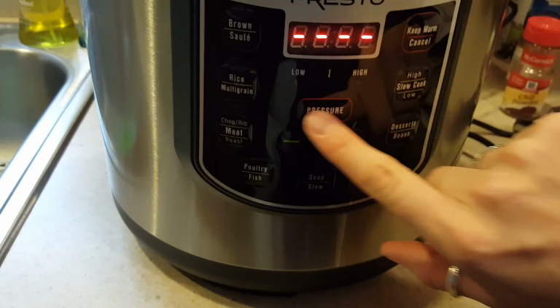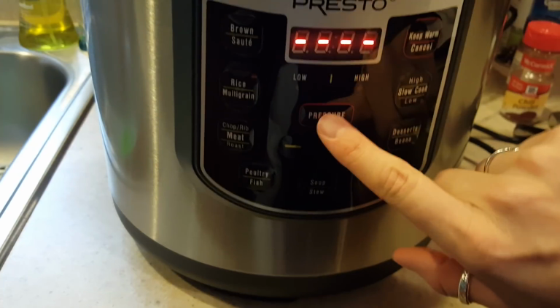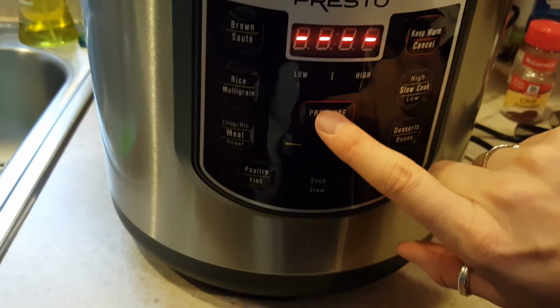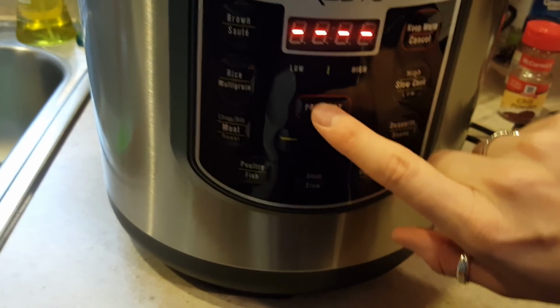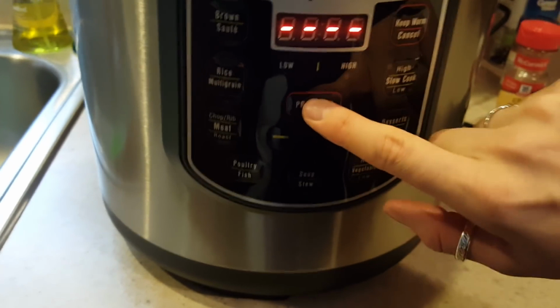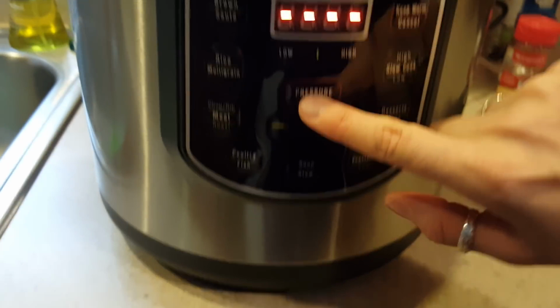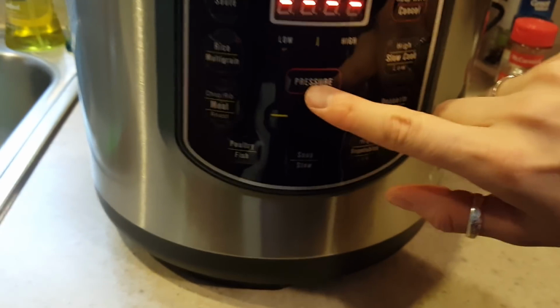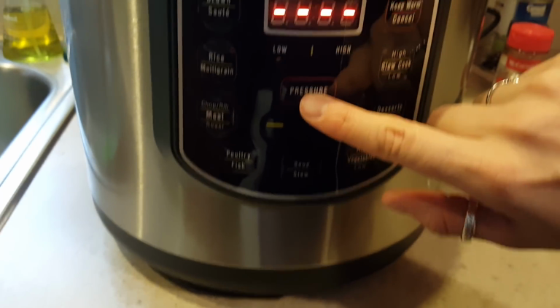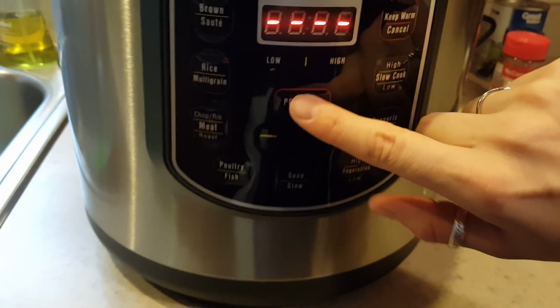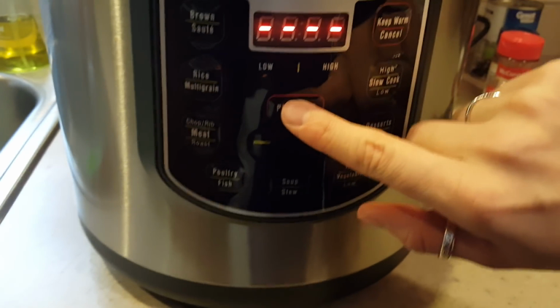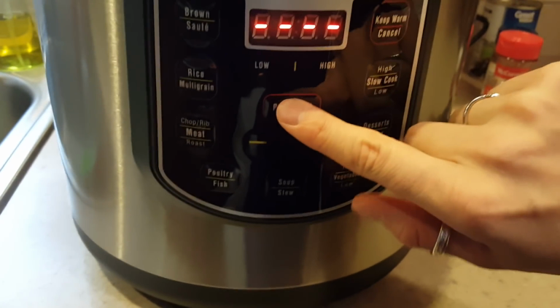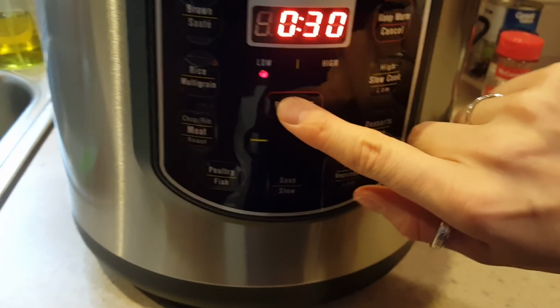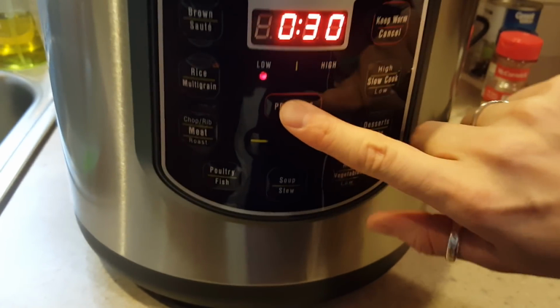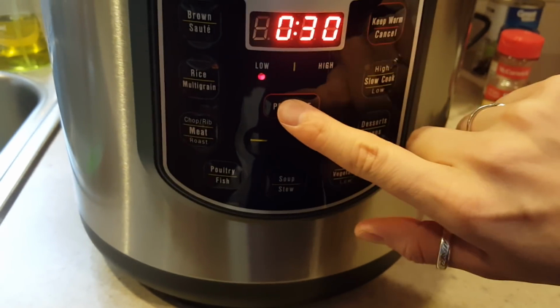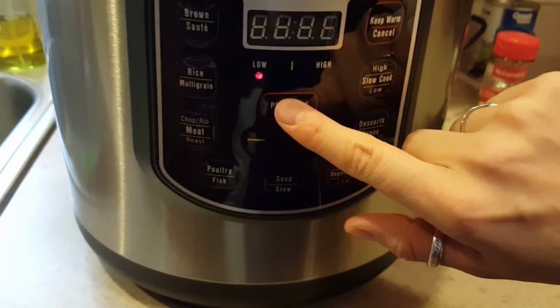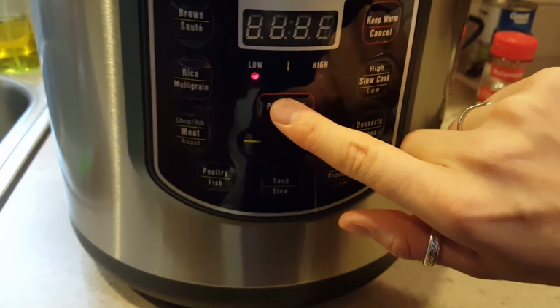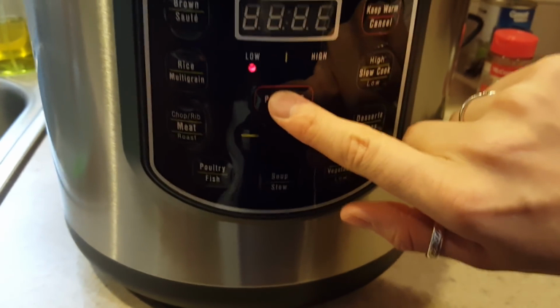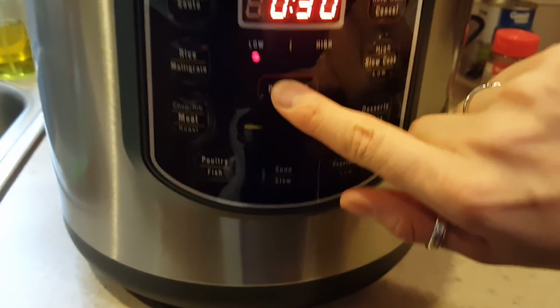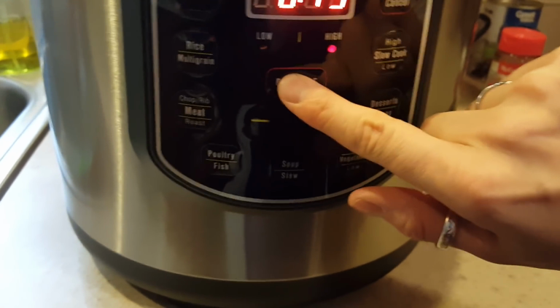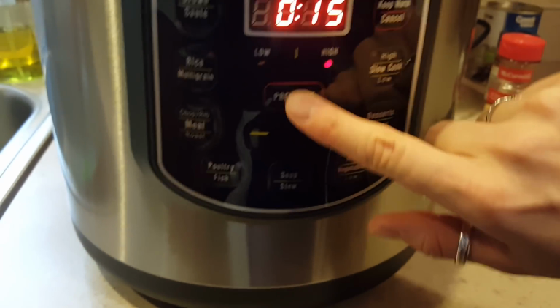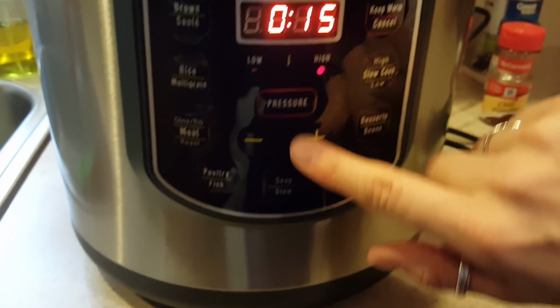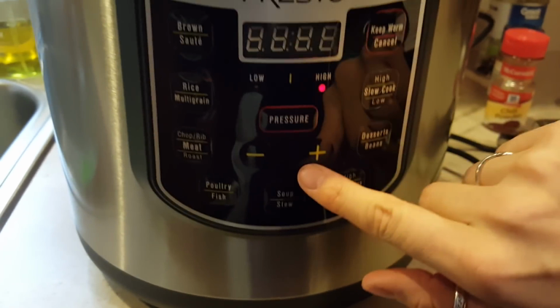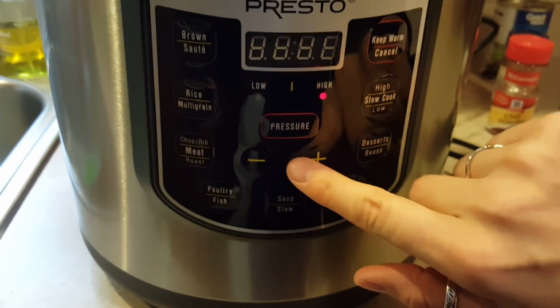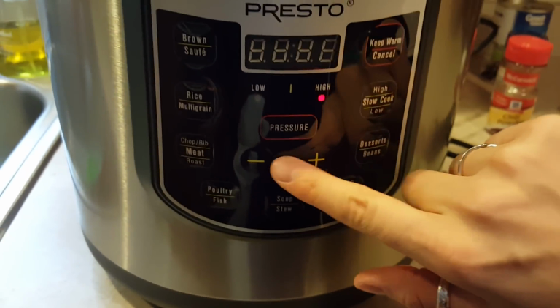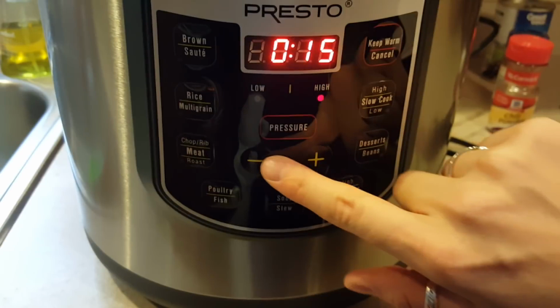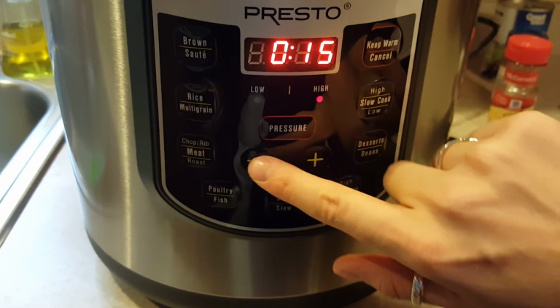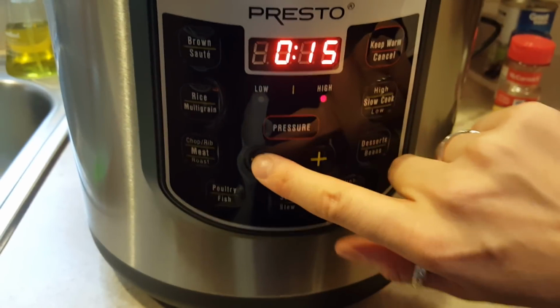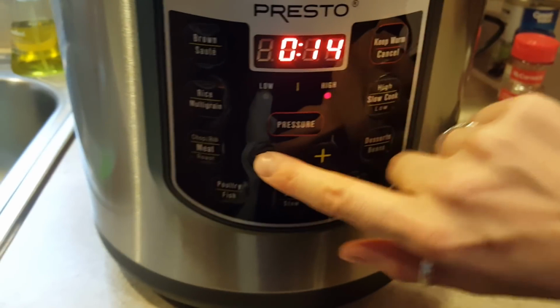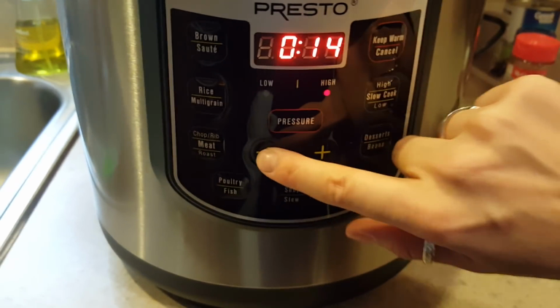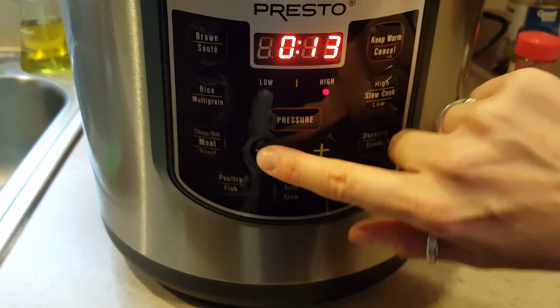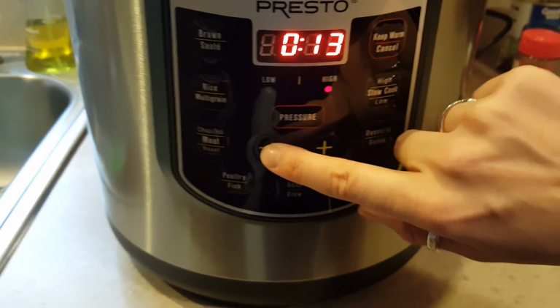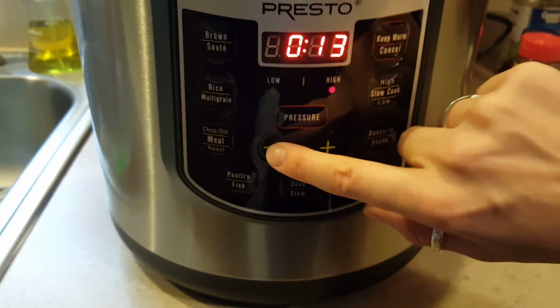Then you lock the lid and put it on high pressure for 10 minutes.